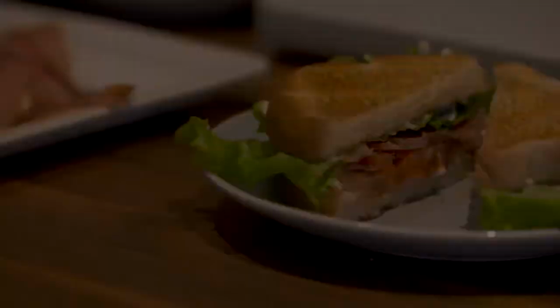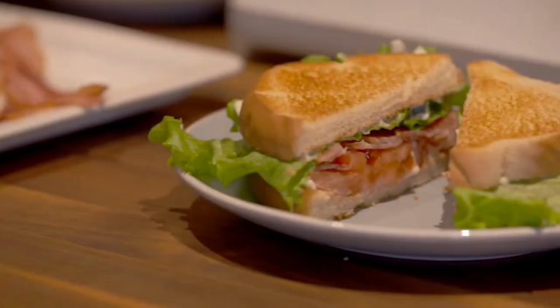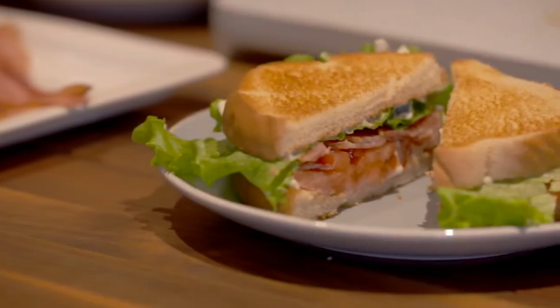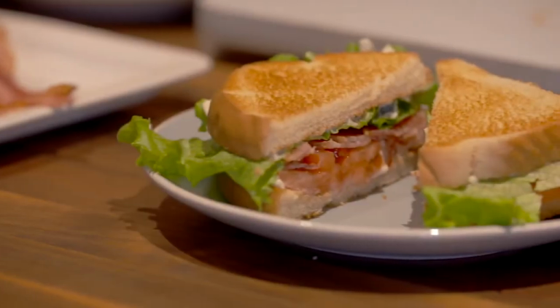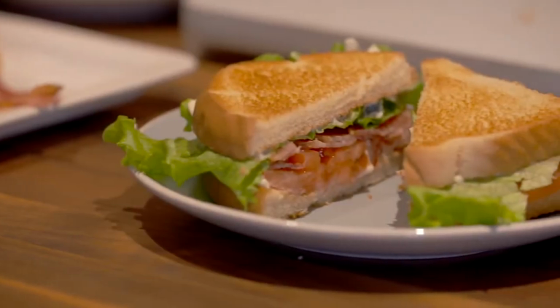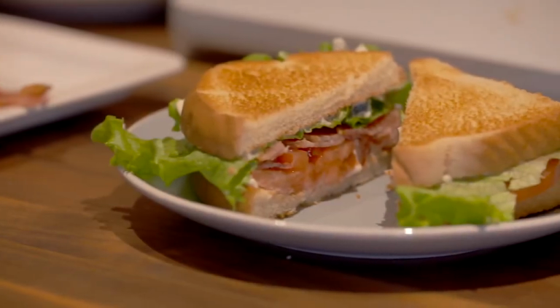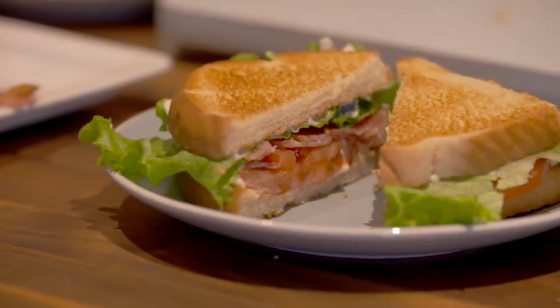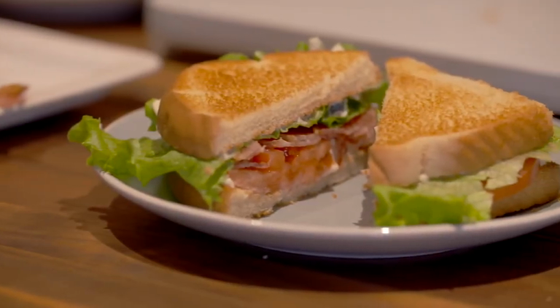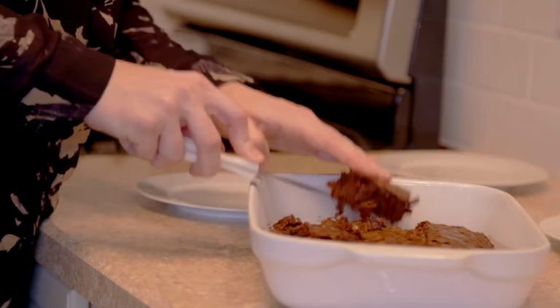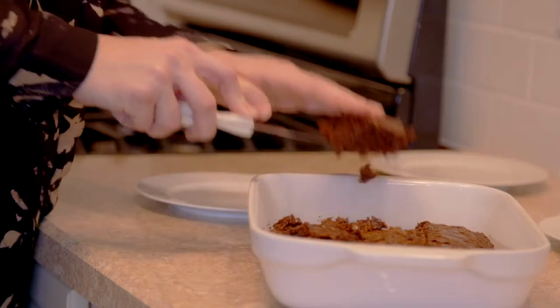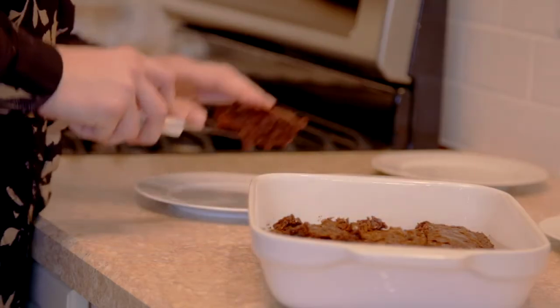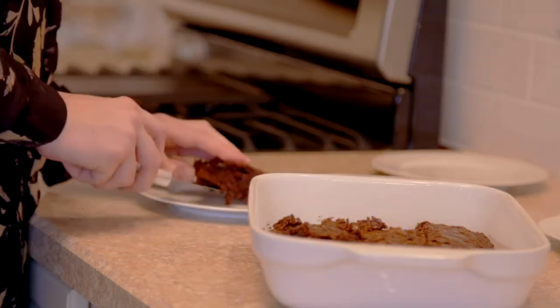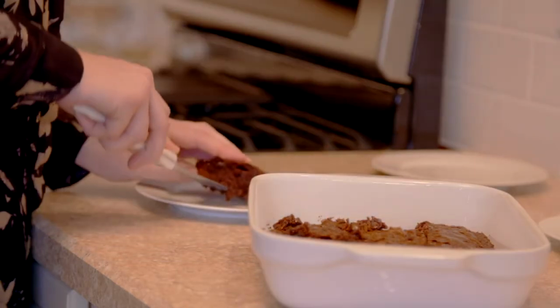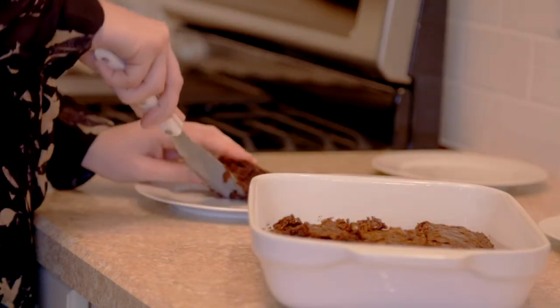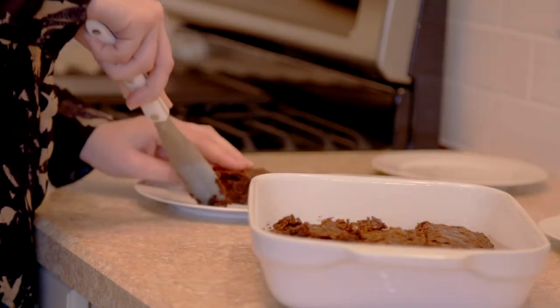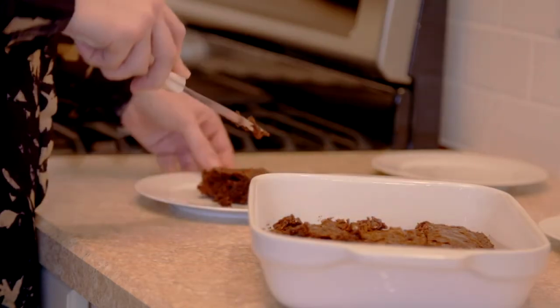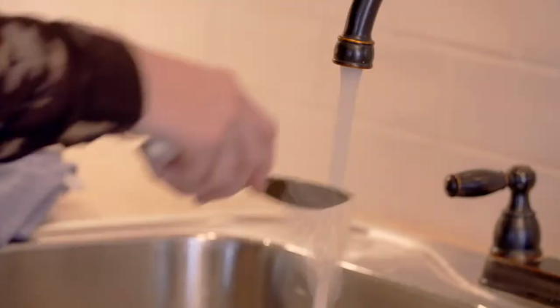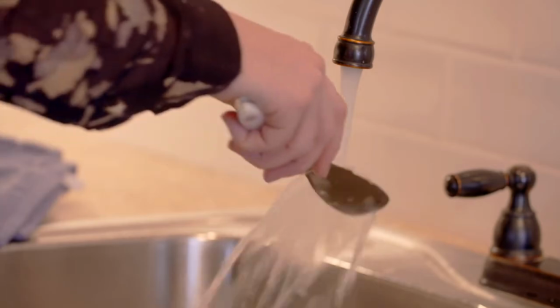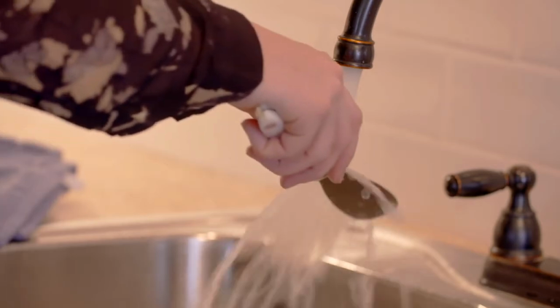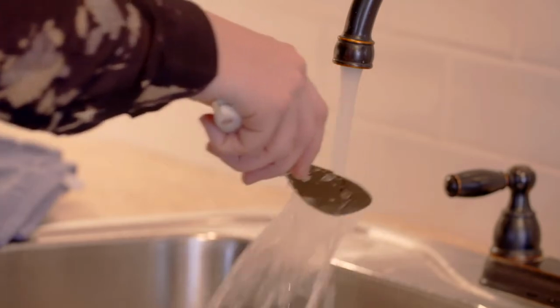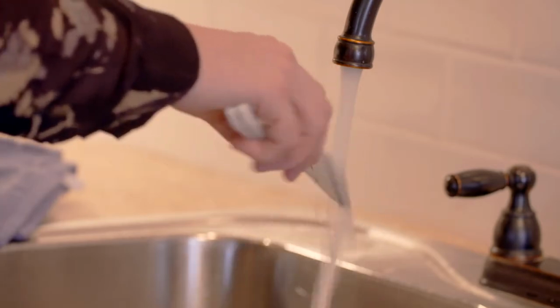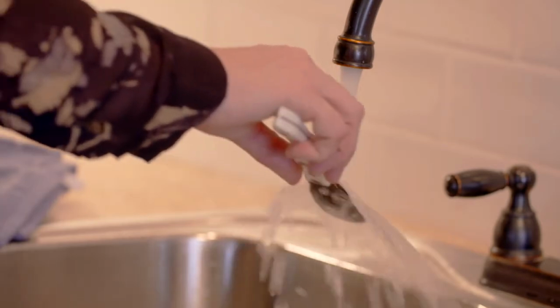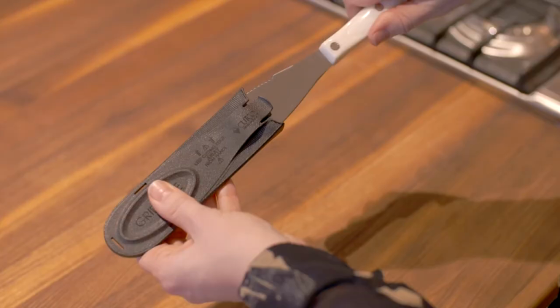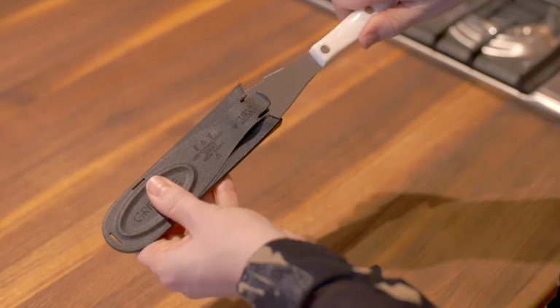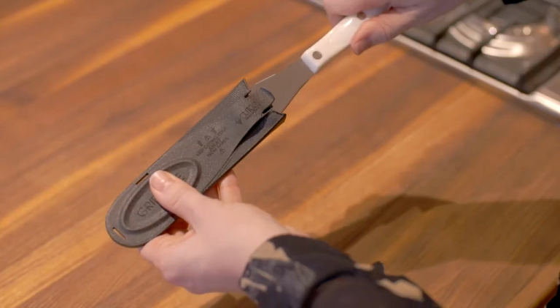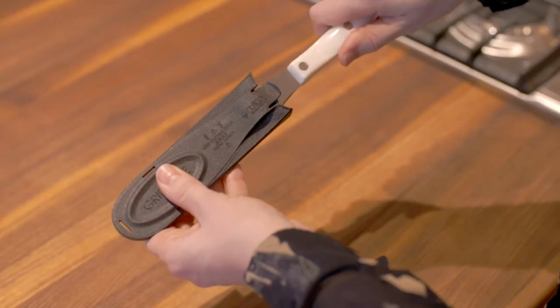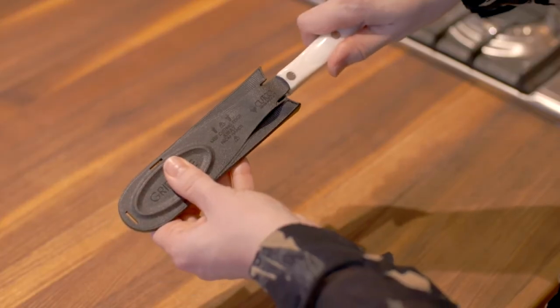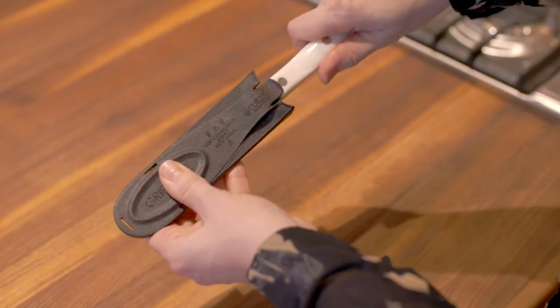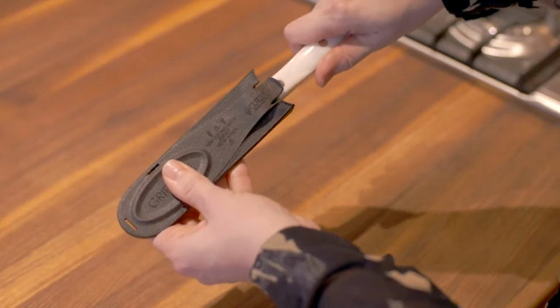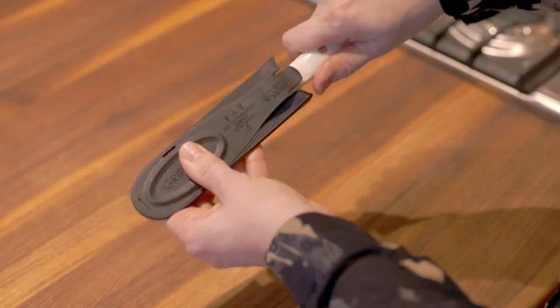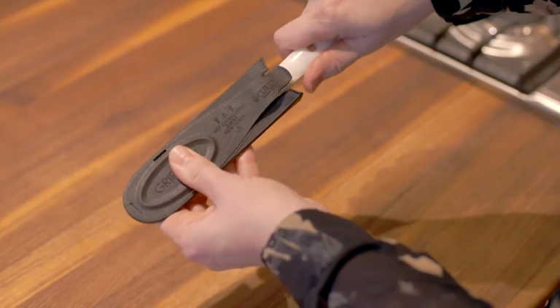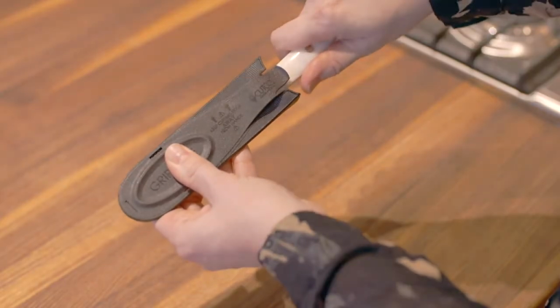American-made and backed by the forever guarantee, the versatile spatula spreader is the do-it-all knife for sandwiches, desserts, and so much more.